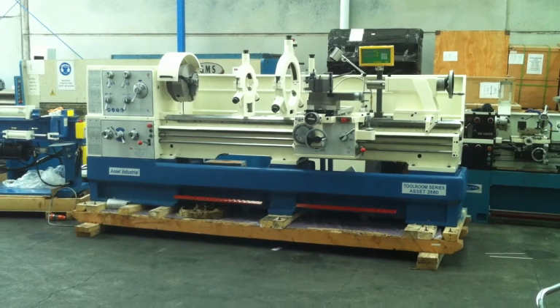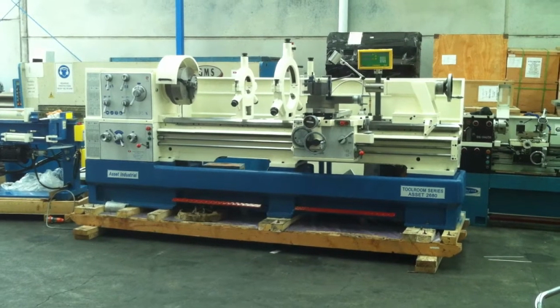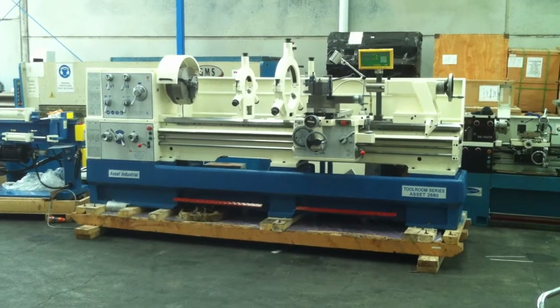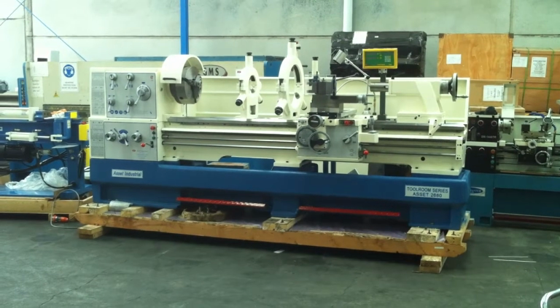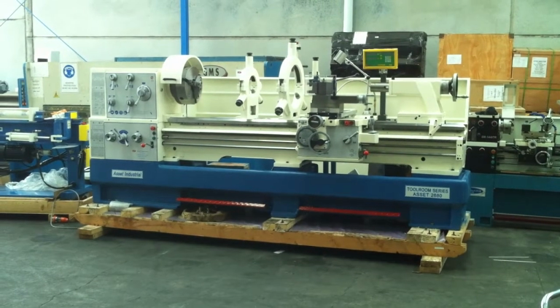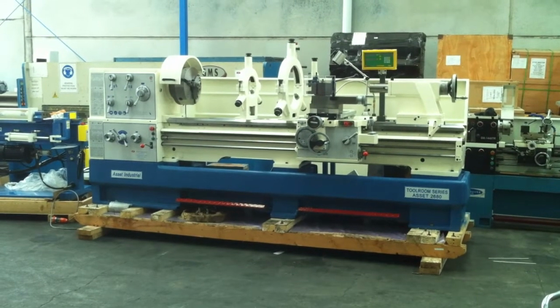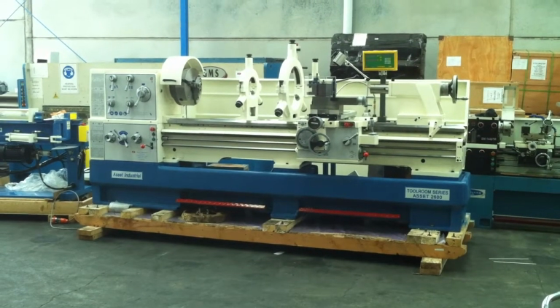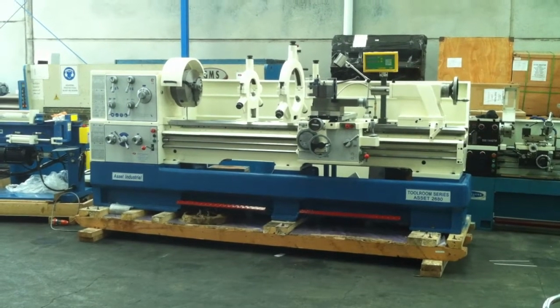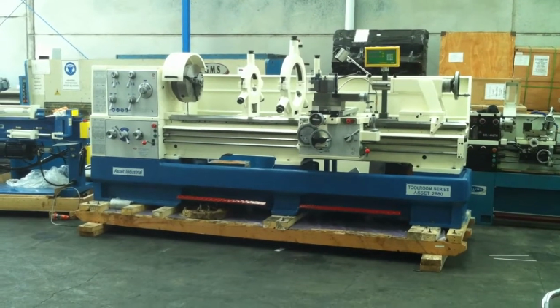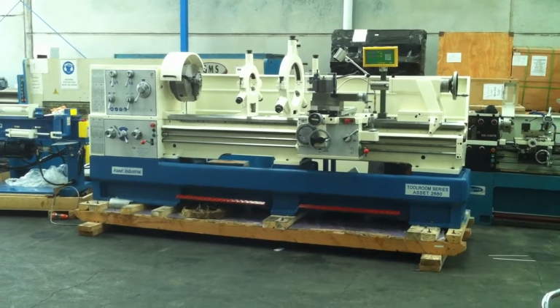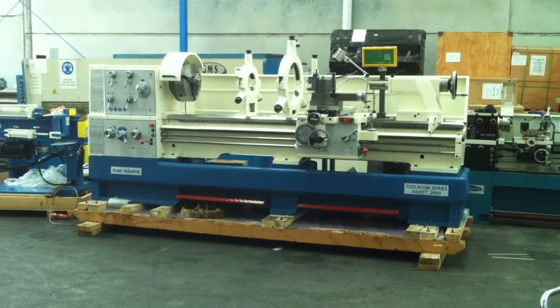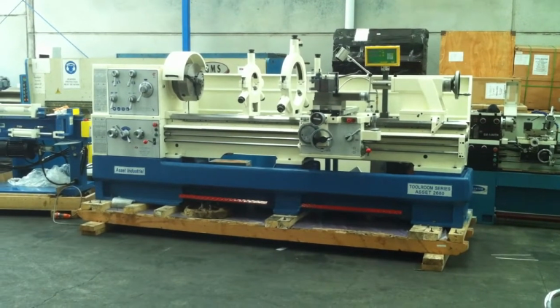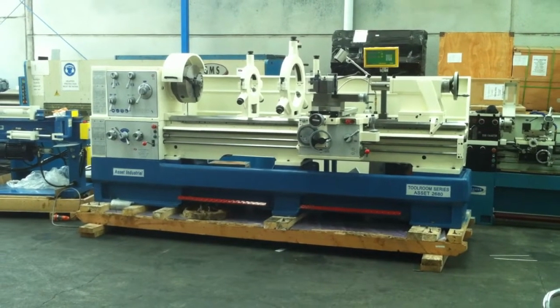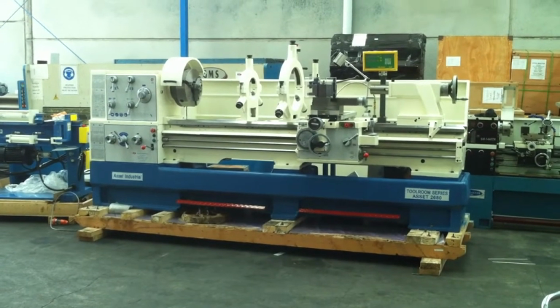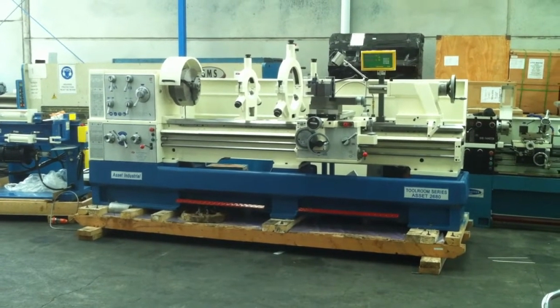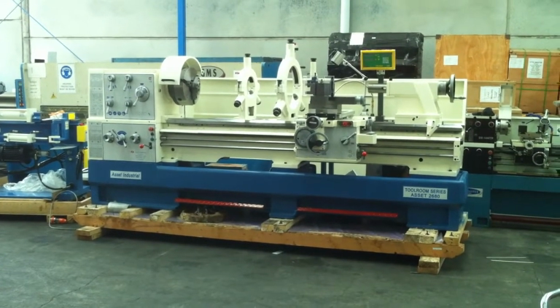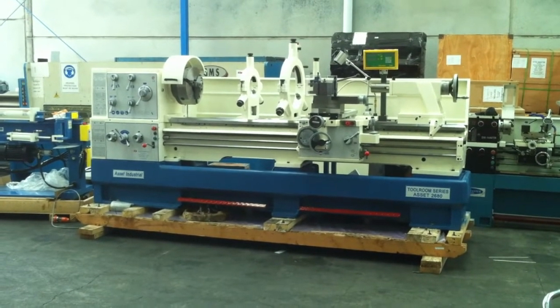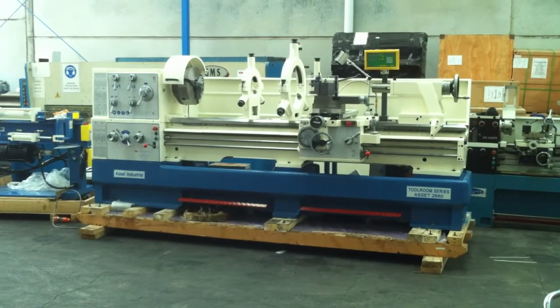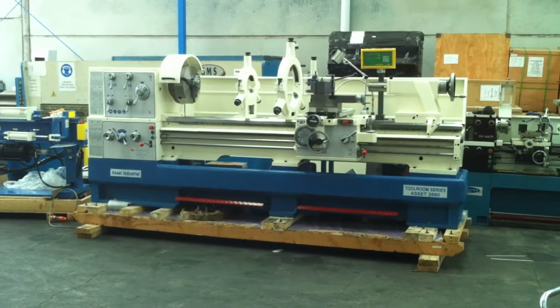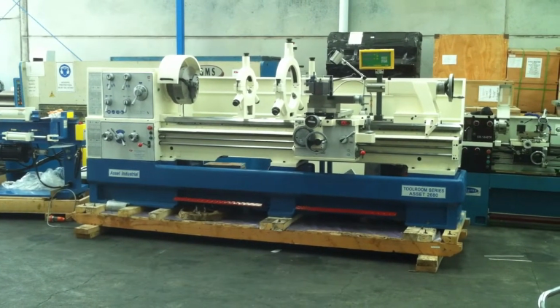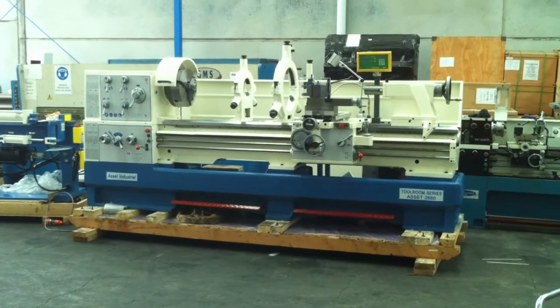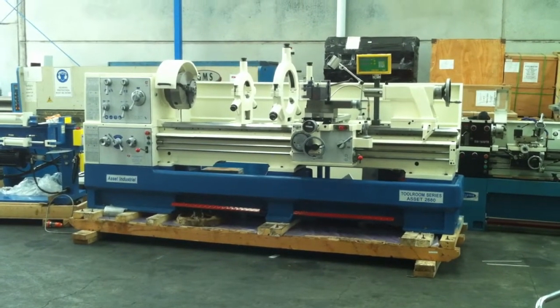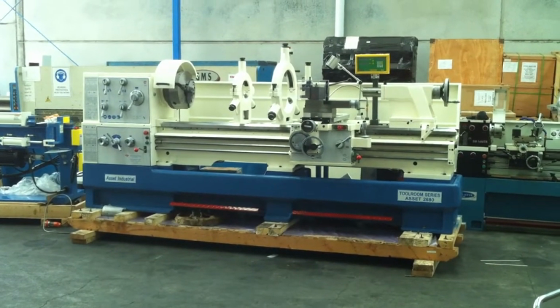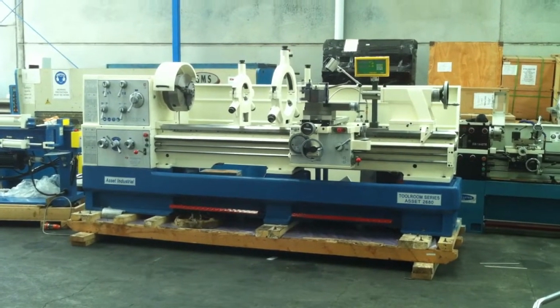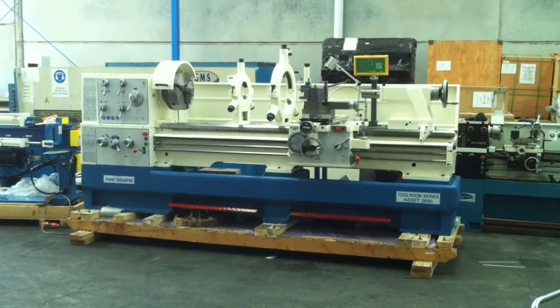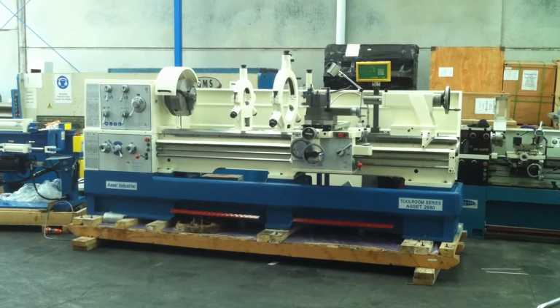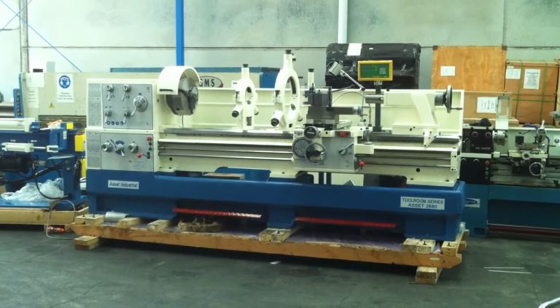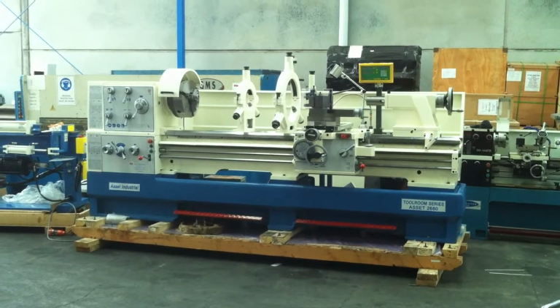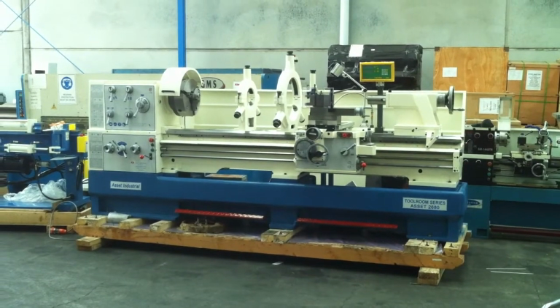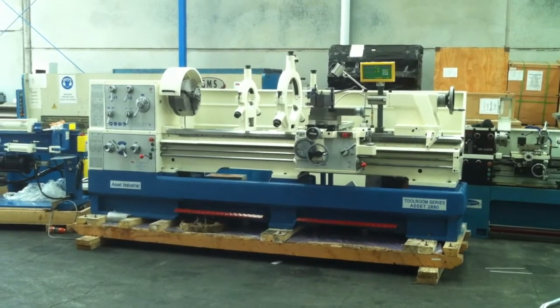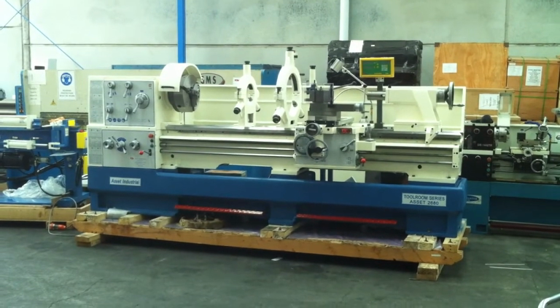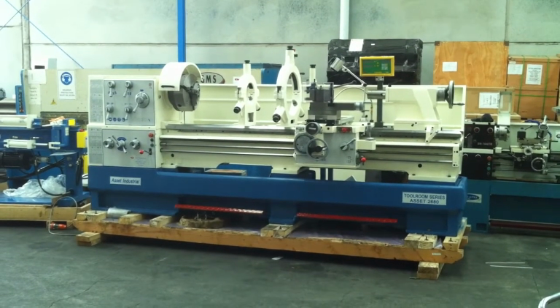Welcome to Acid Plant Machinery. Today we're going to overview our new Acid Industrial Series lathe.